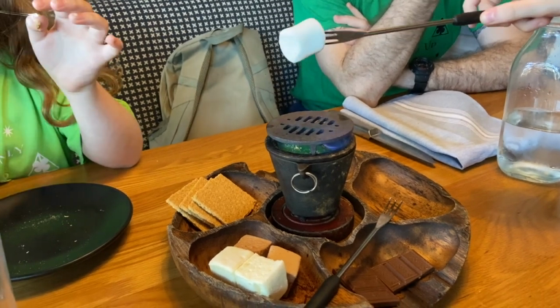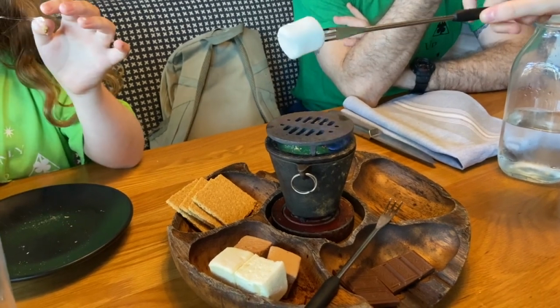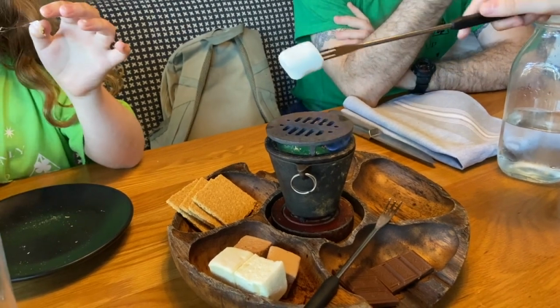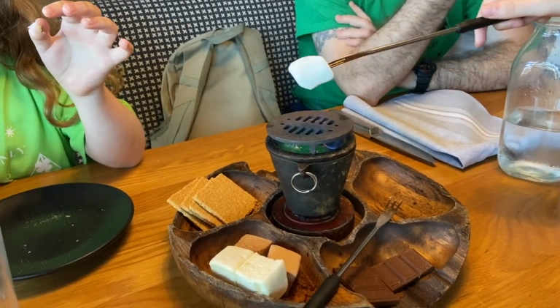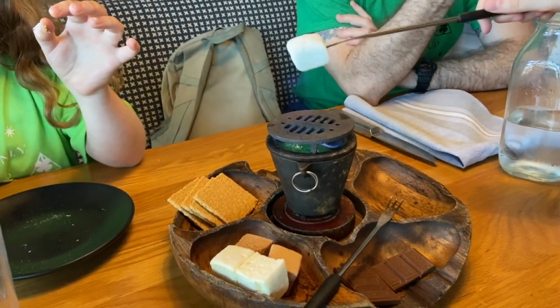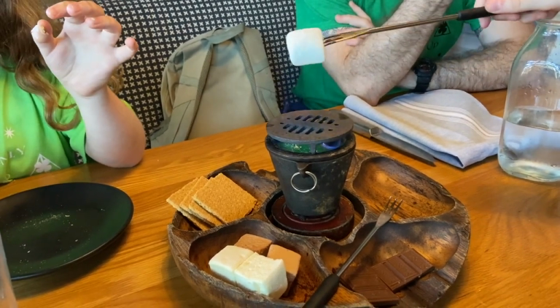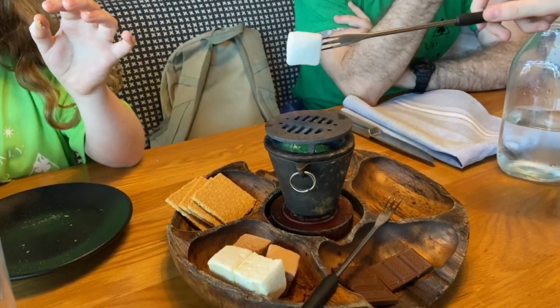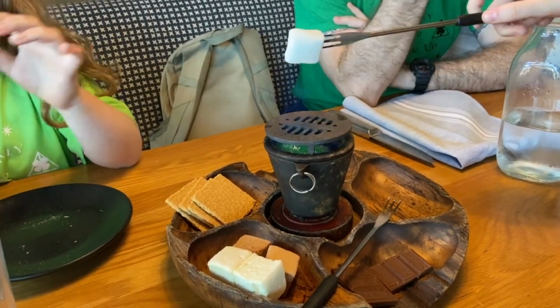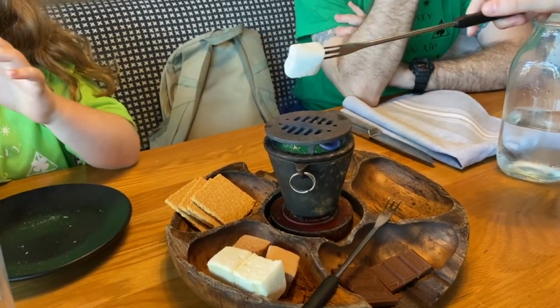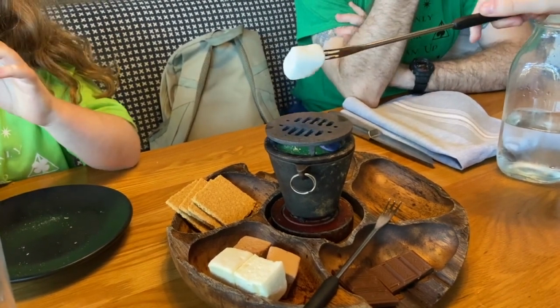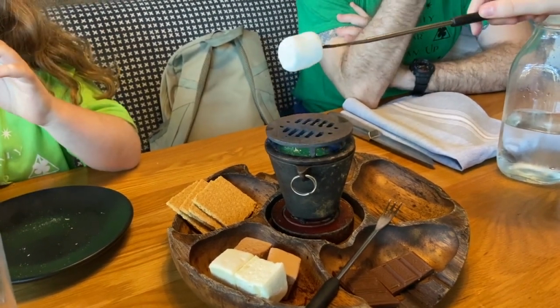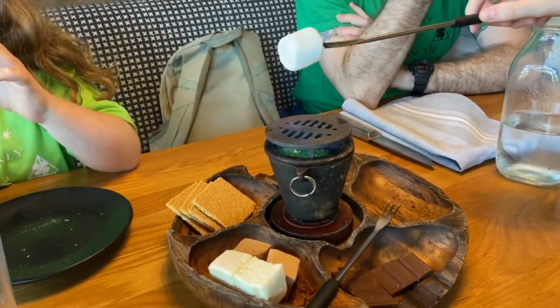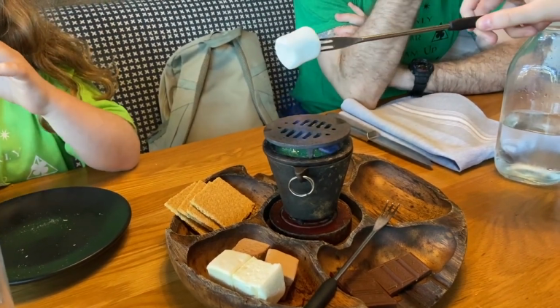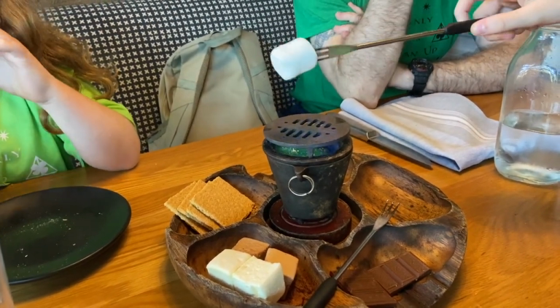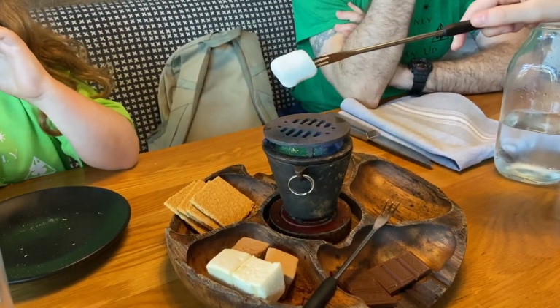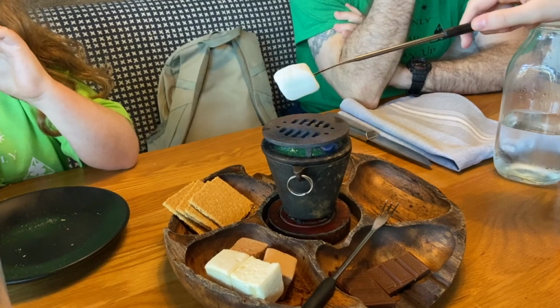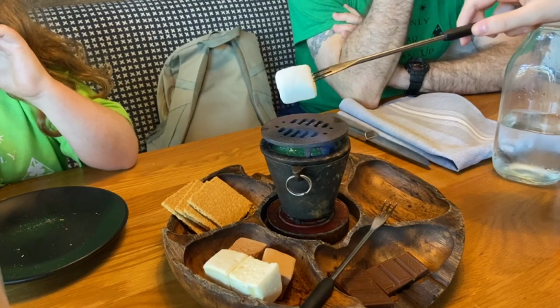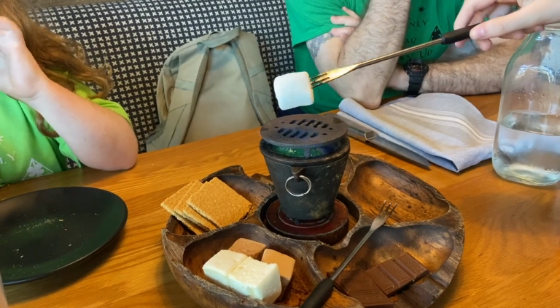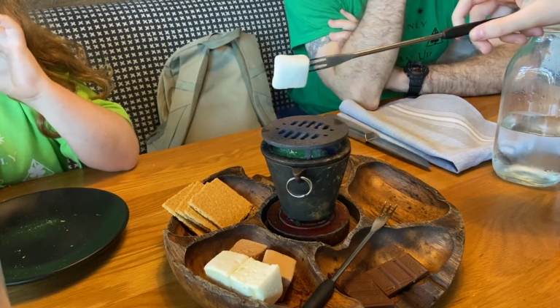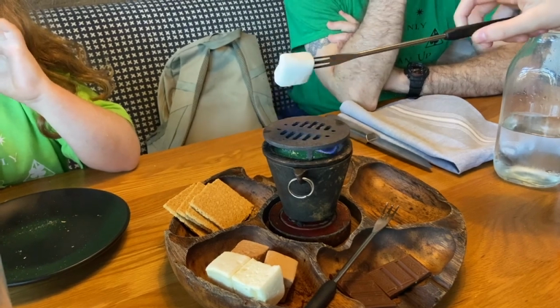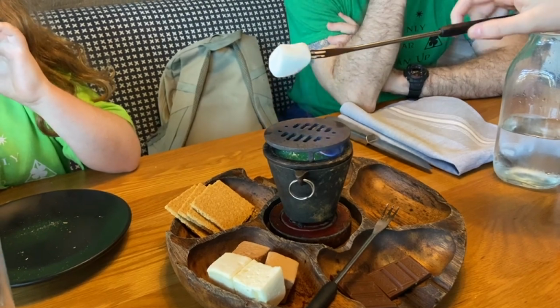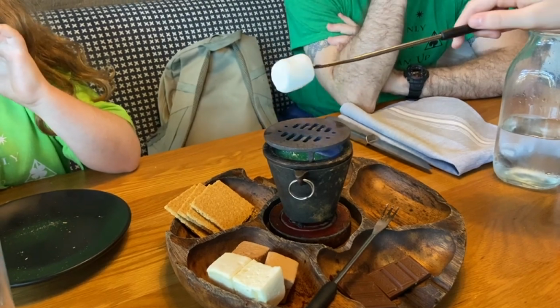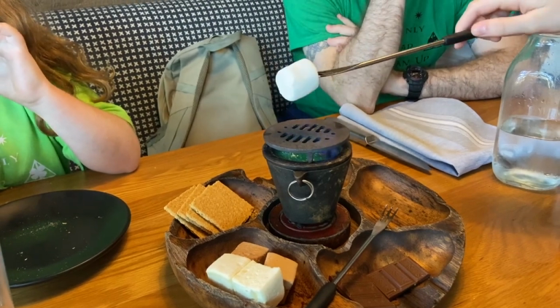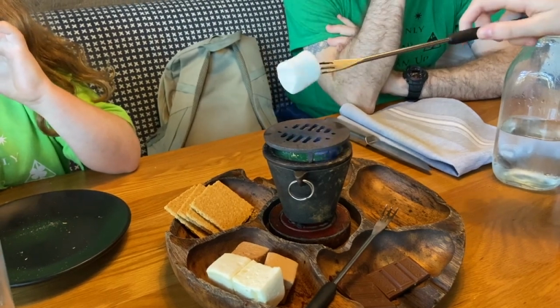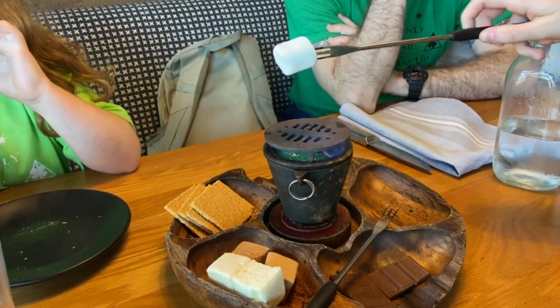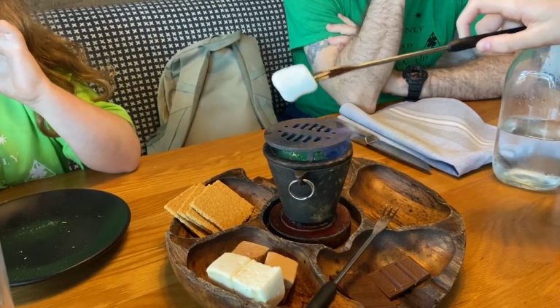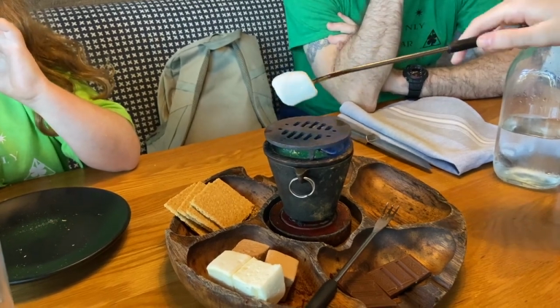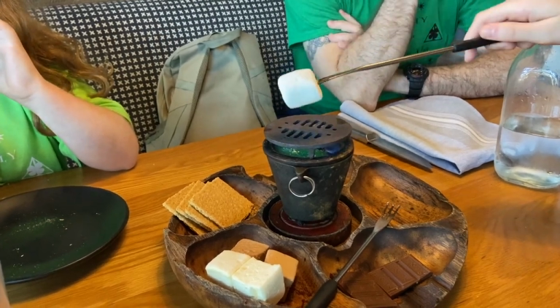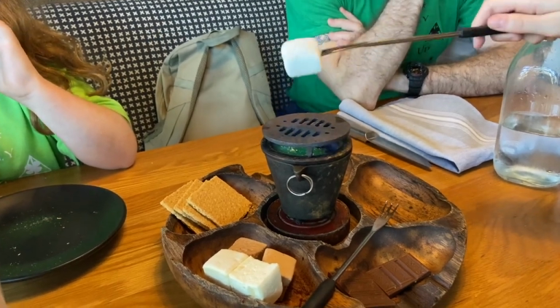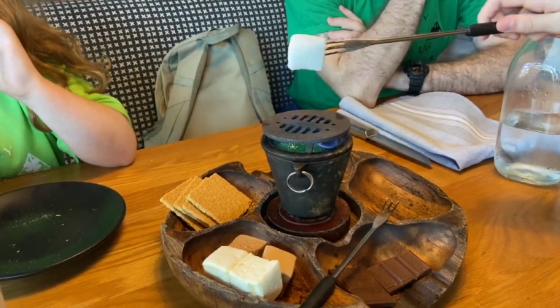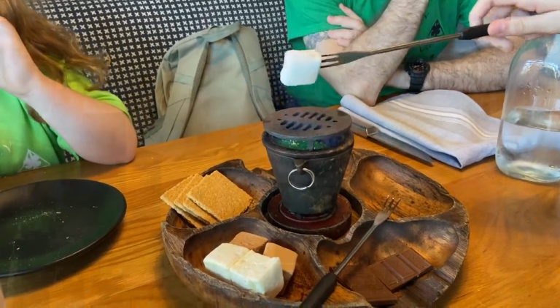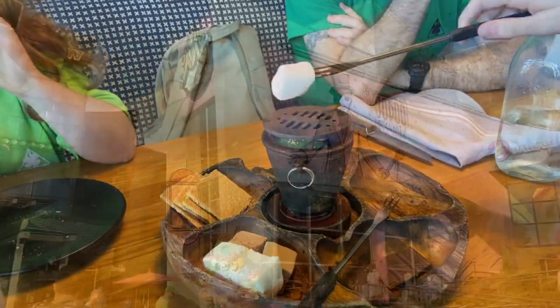Billy, do you remember what part of the flame was the hottest? The blue flame? Yeah.